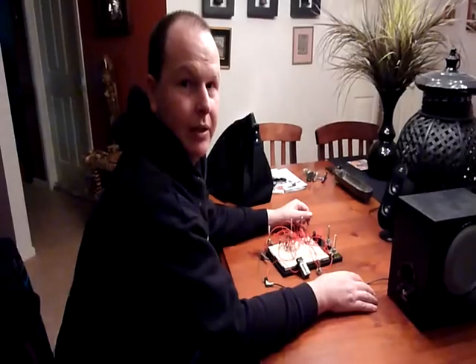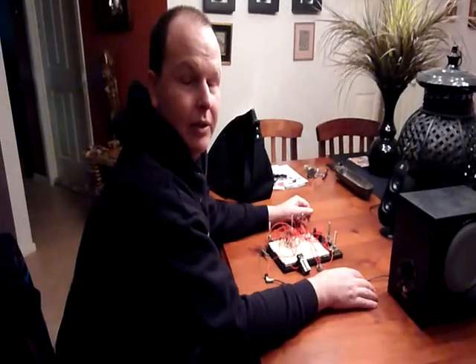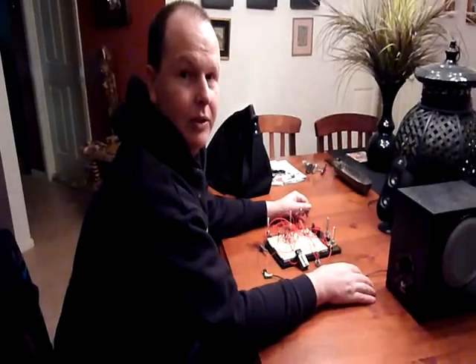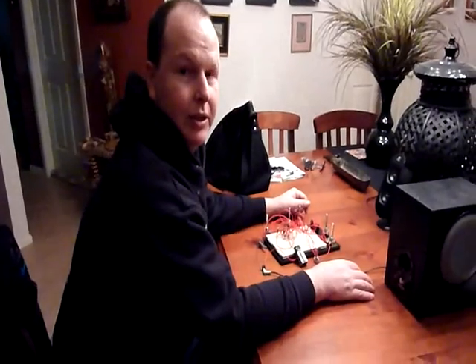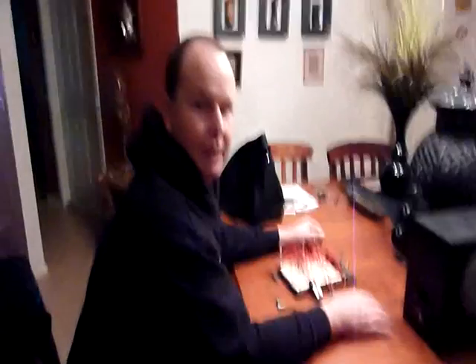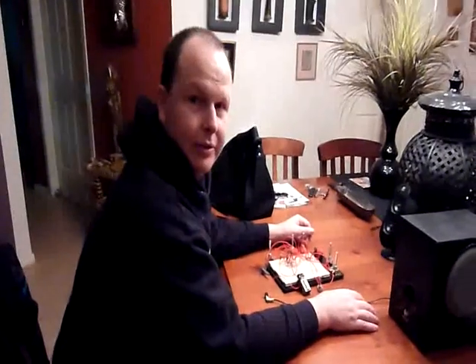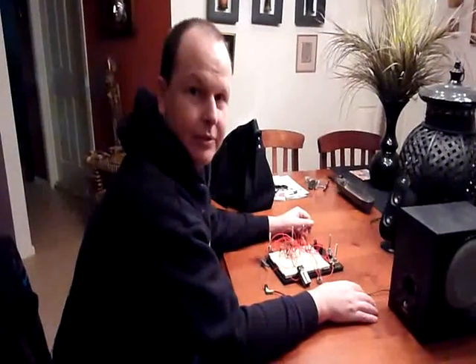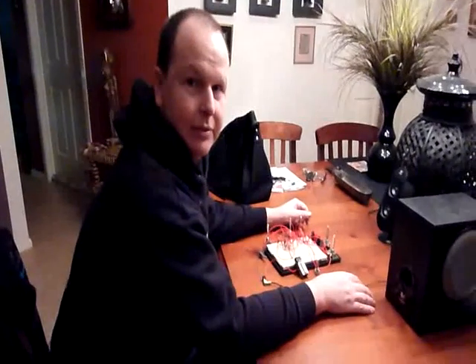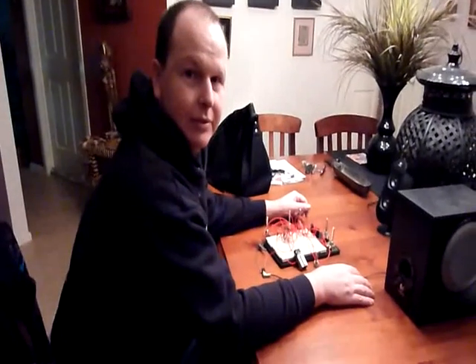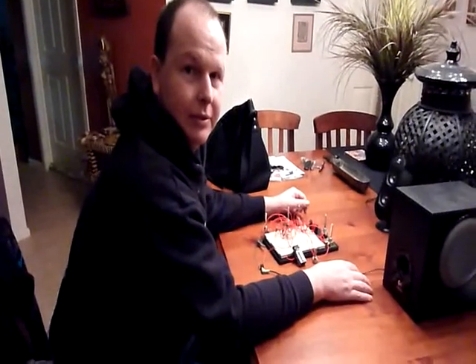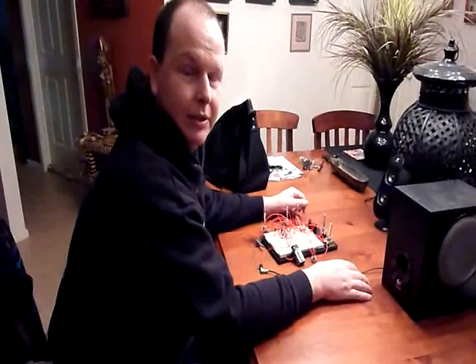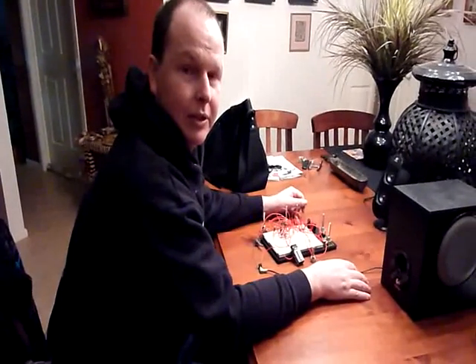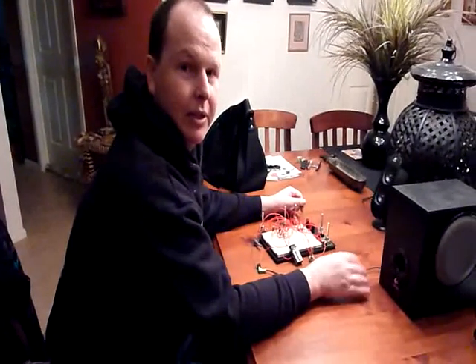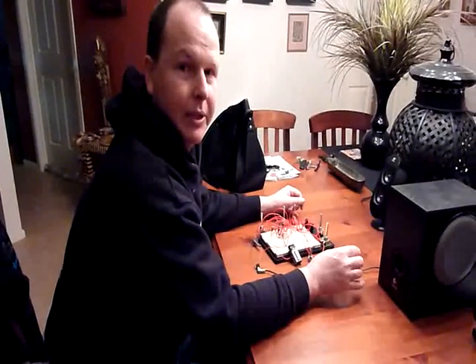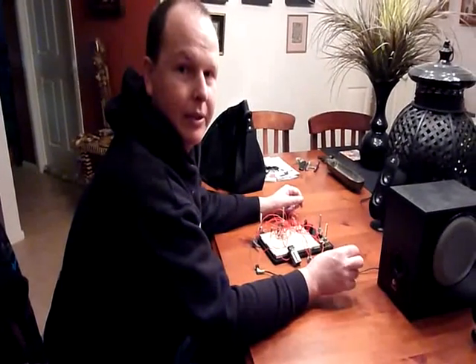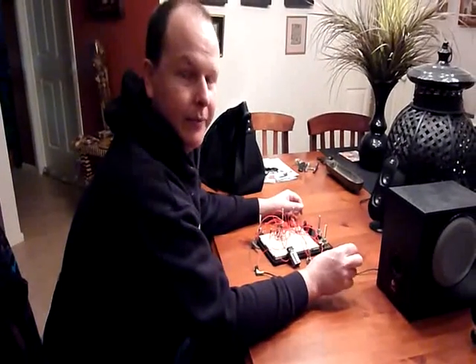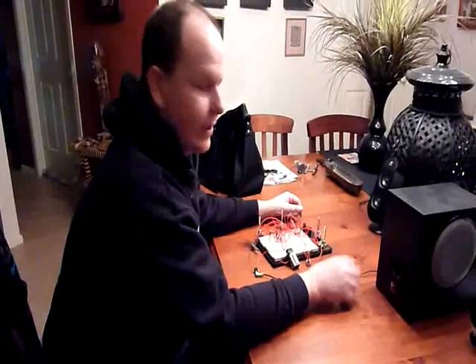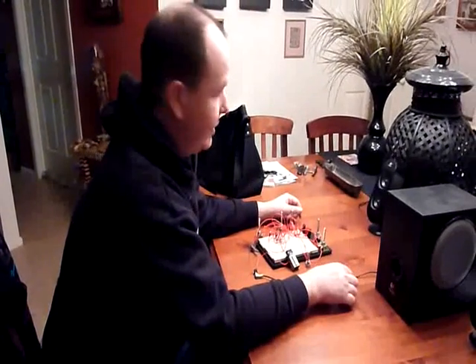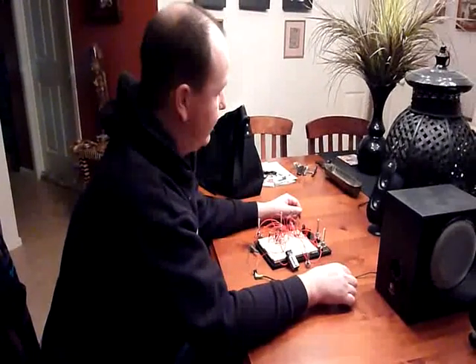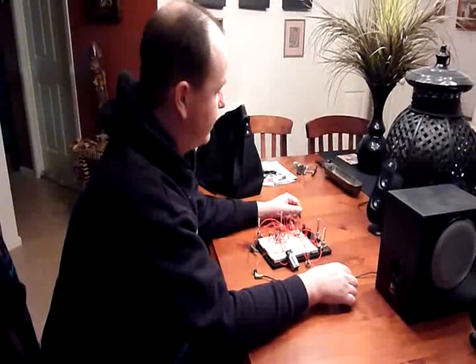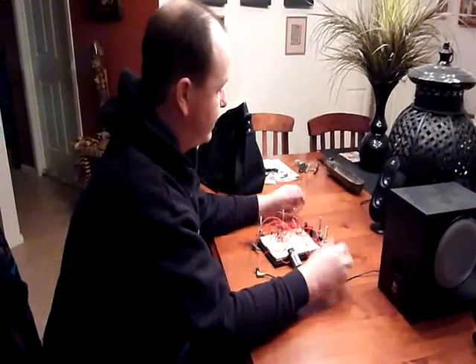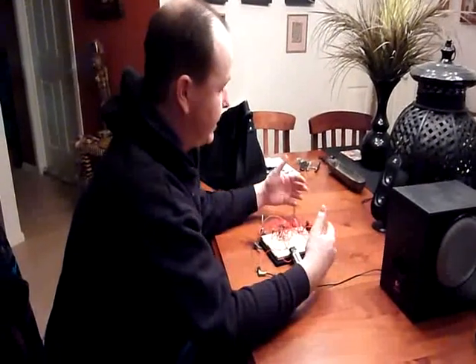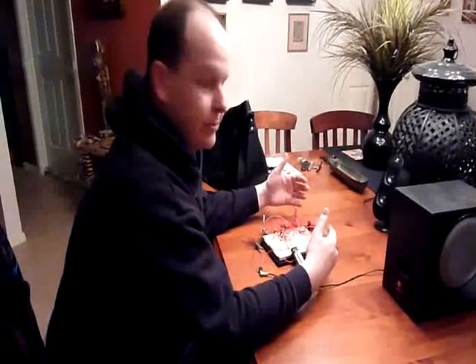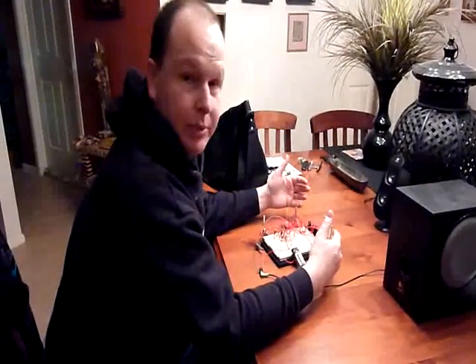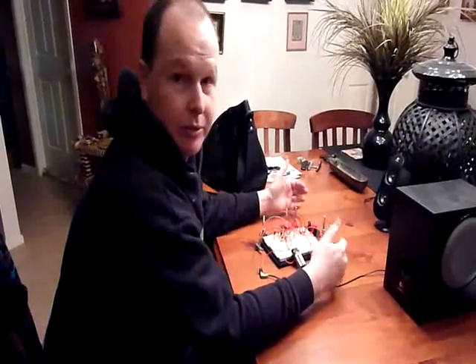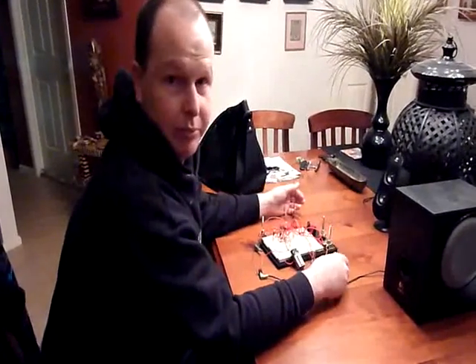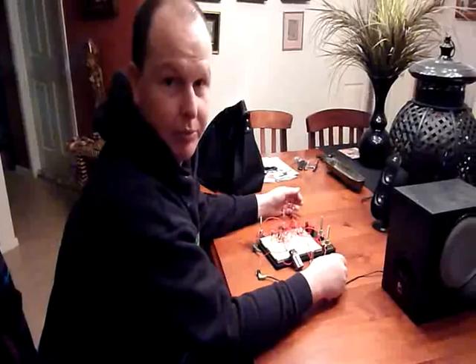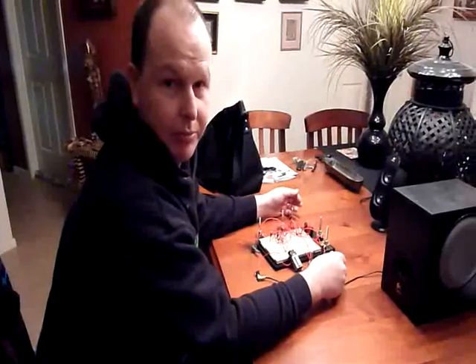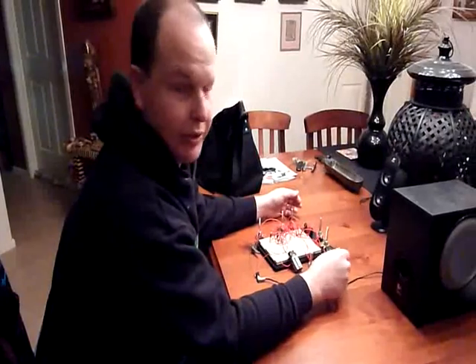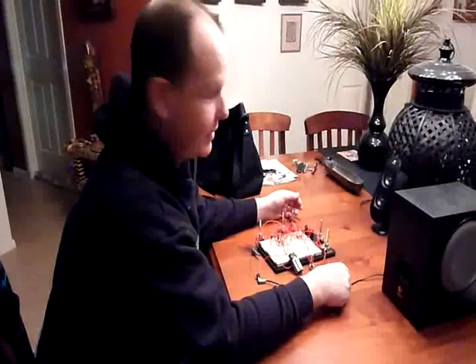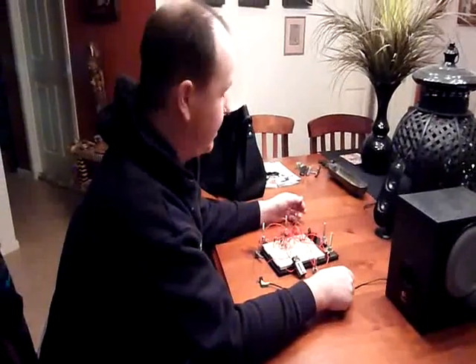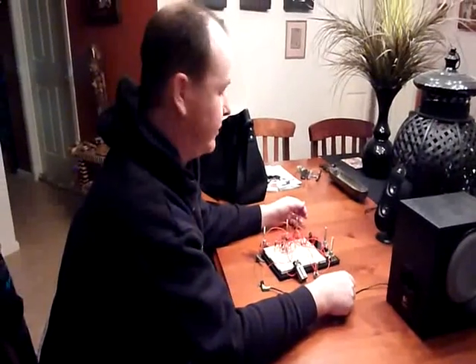Alrighty, here we go. This is my little breadboard project at the moment.